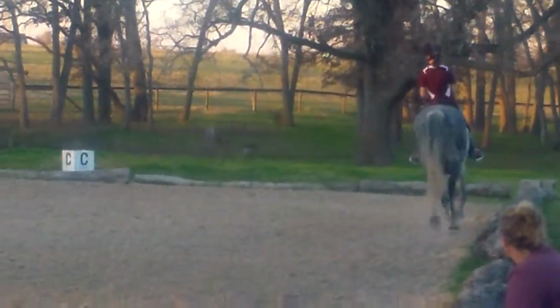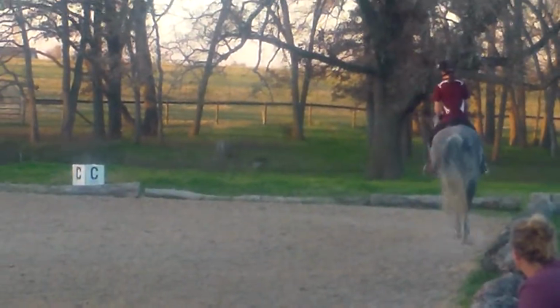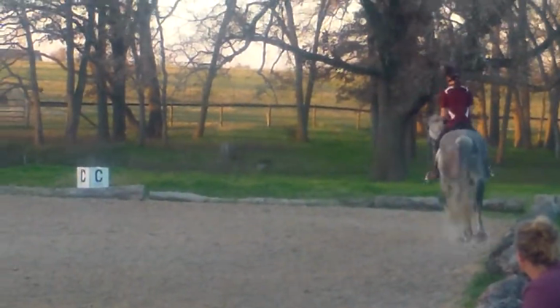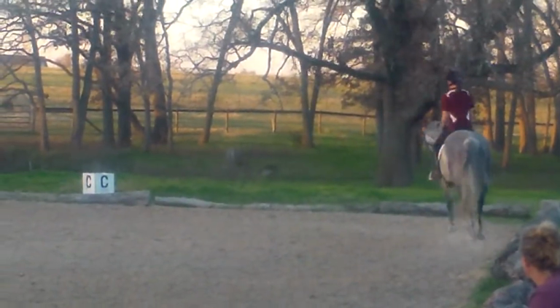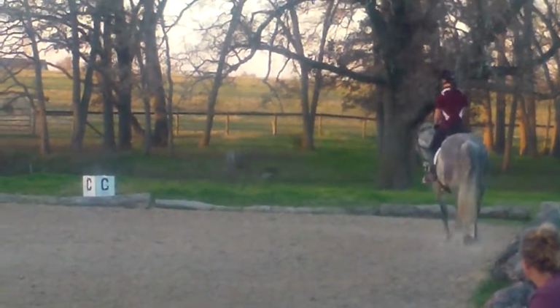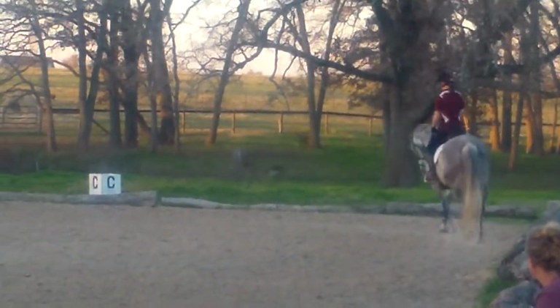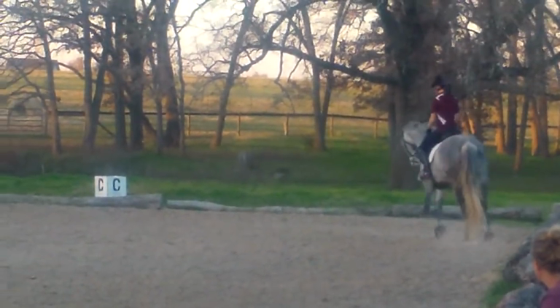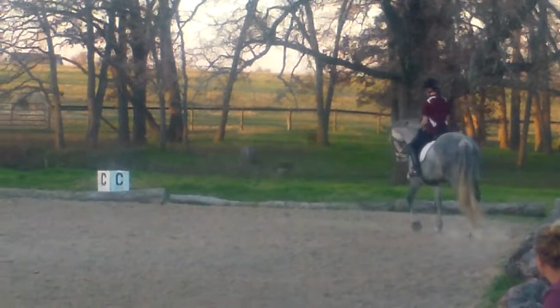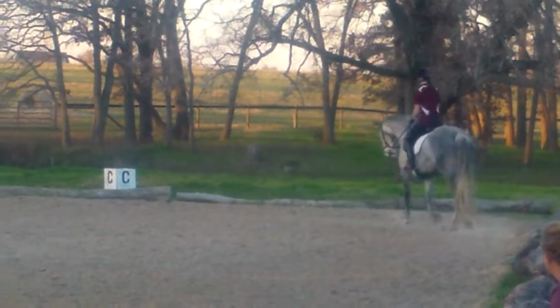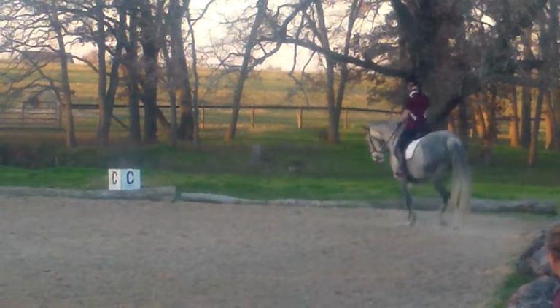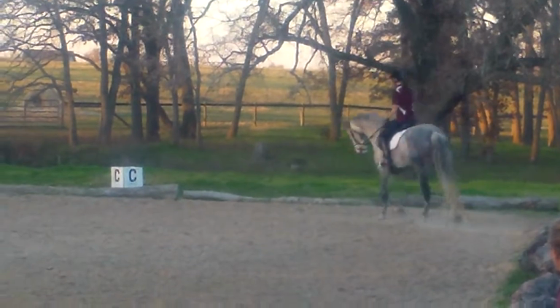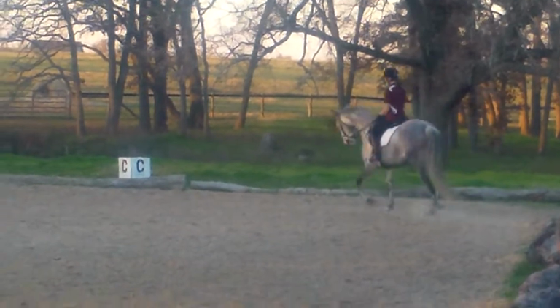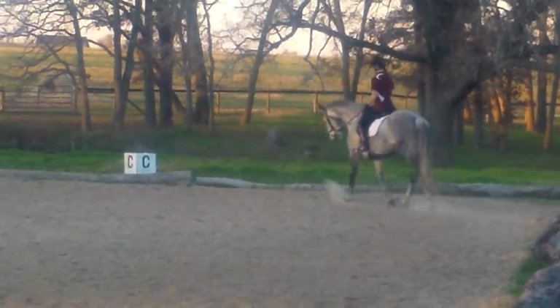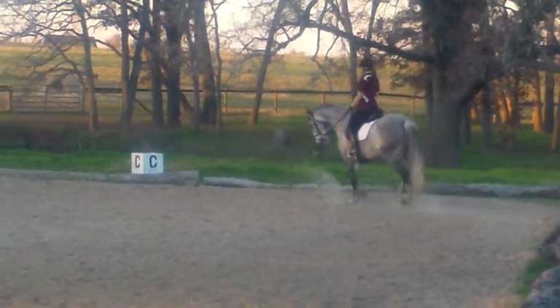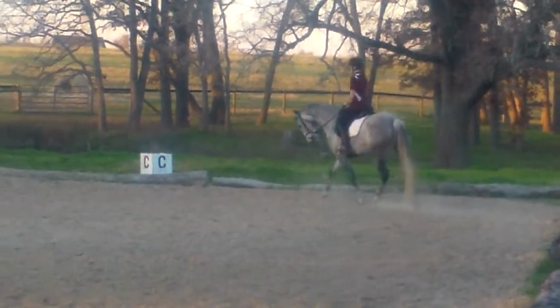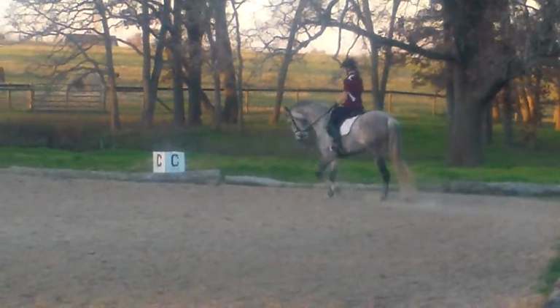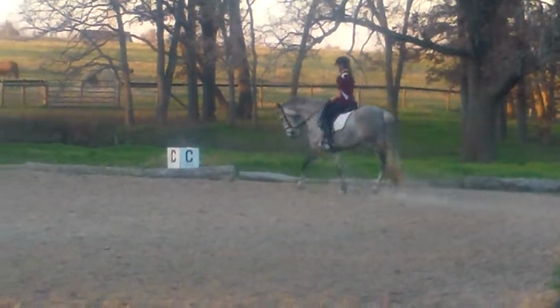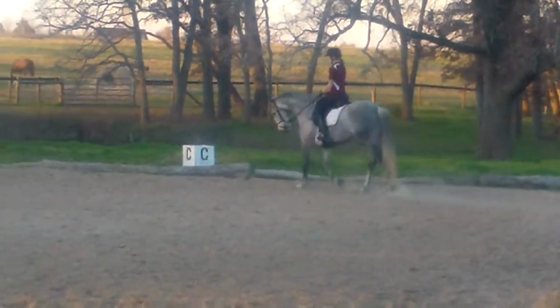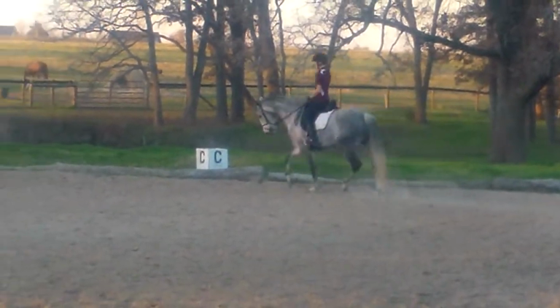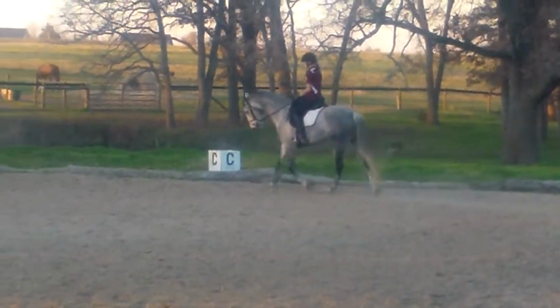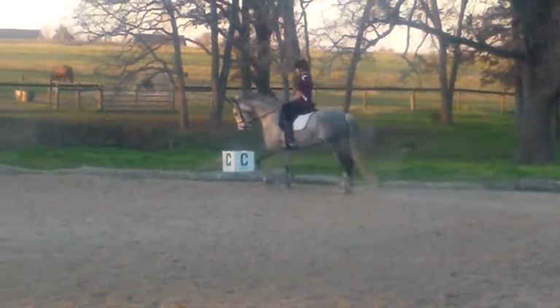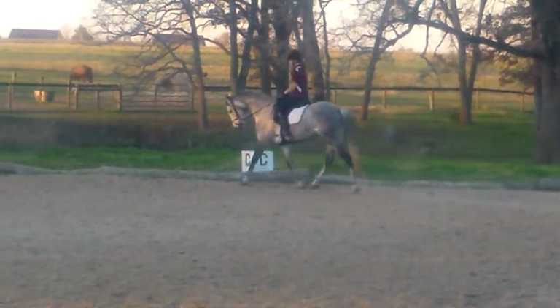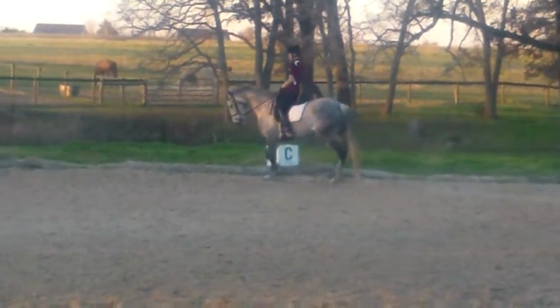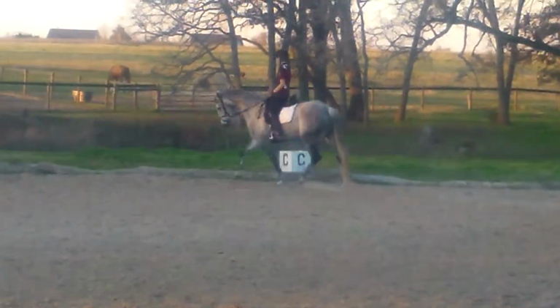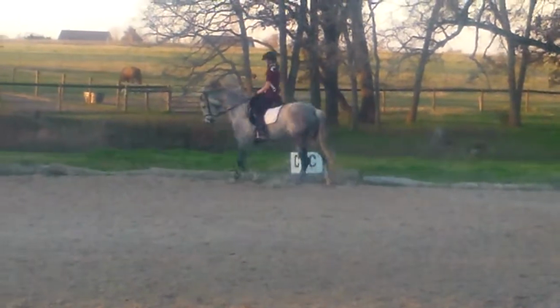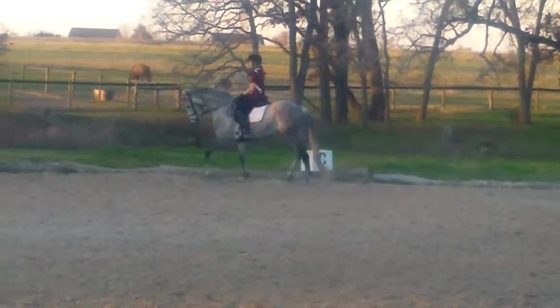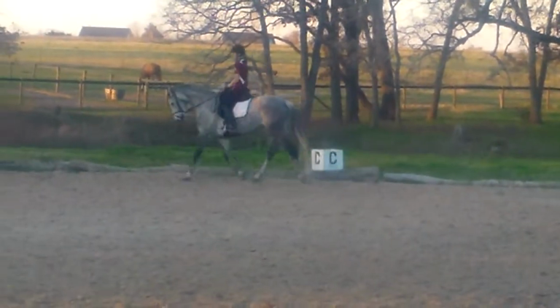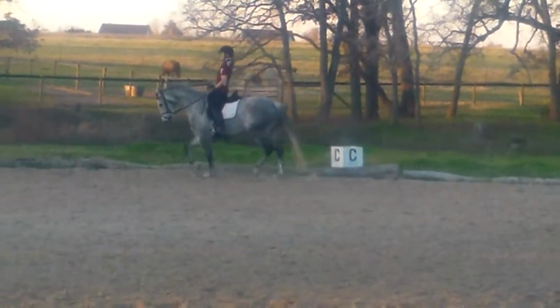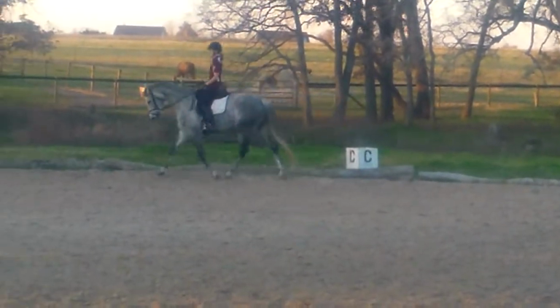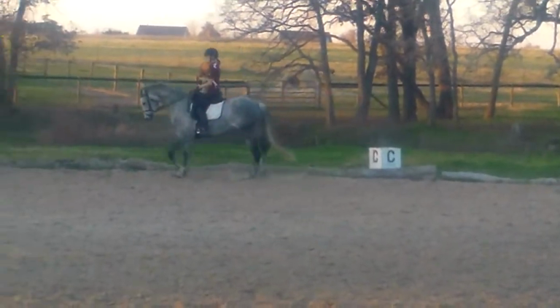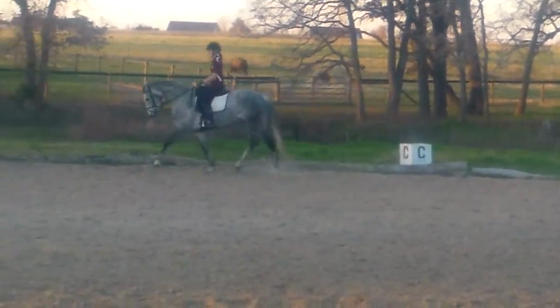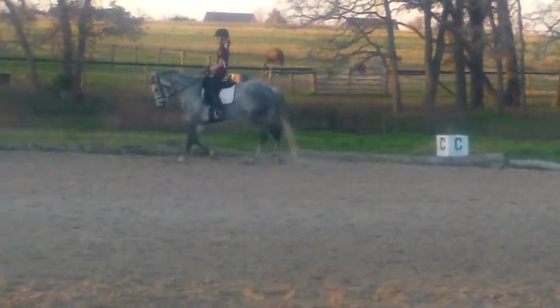Good. Balance, balance — into your core, not just your arms.